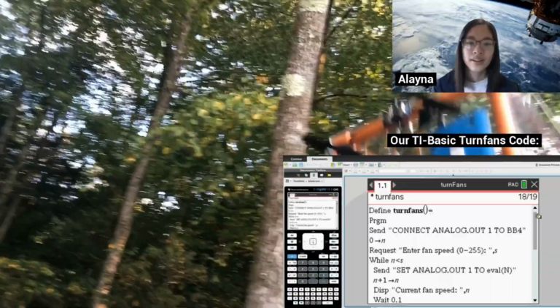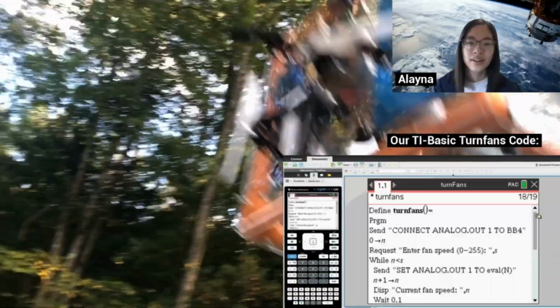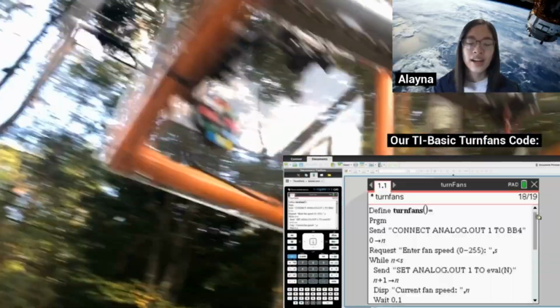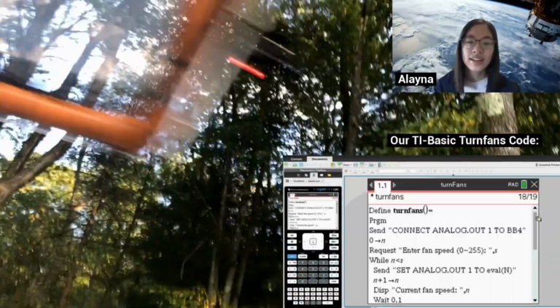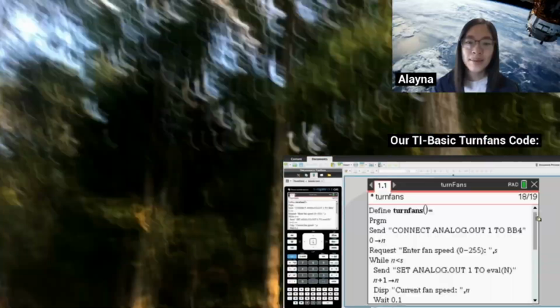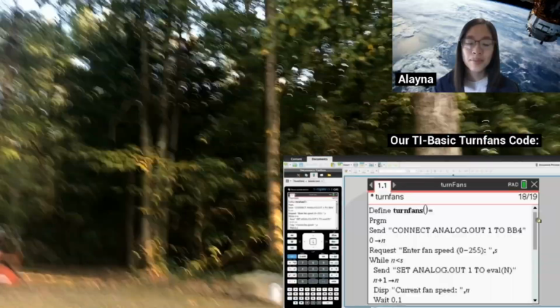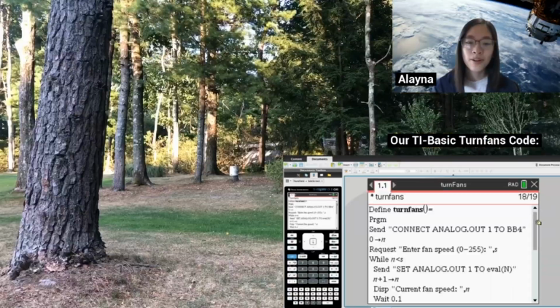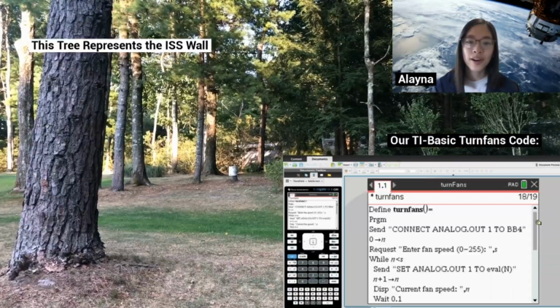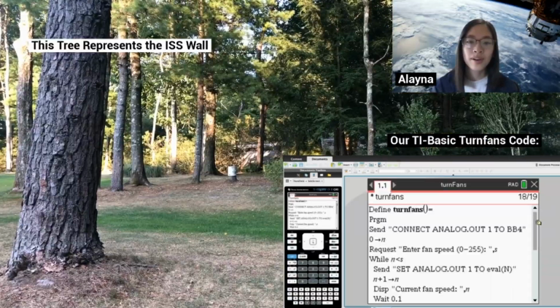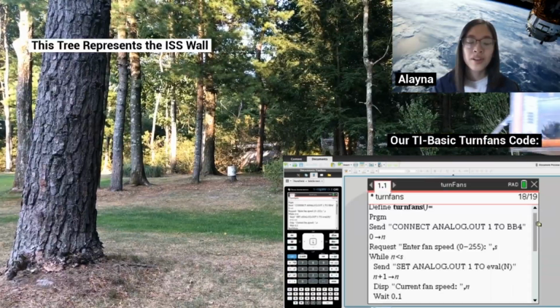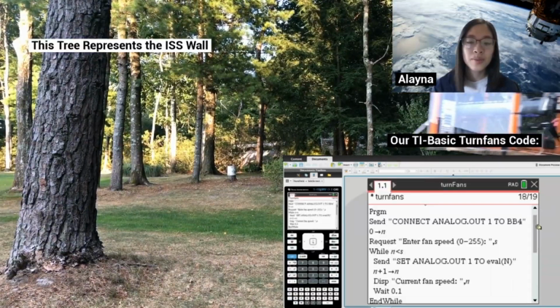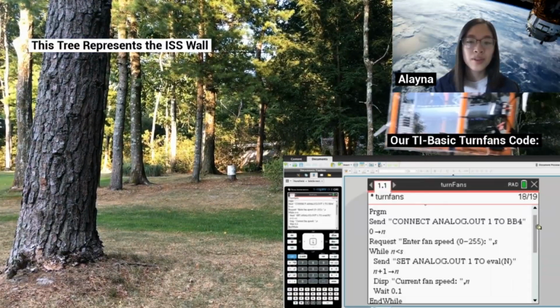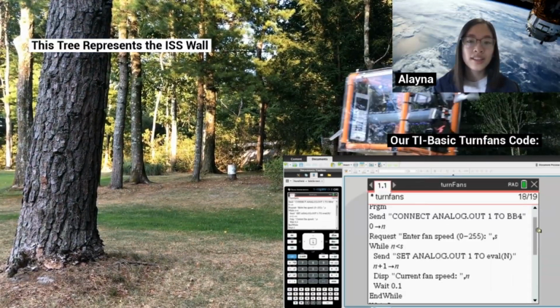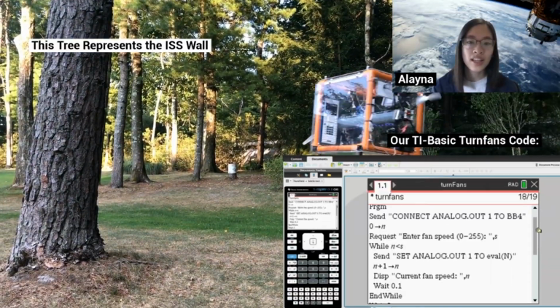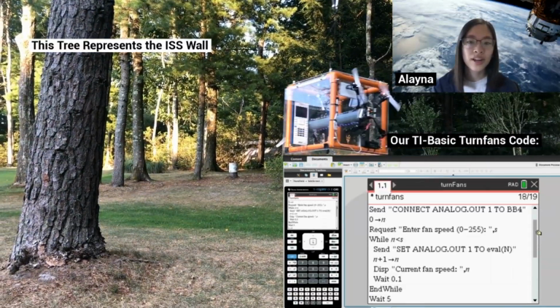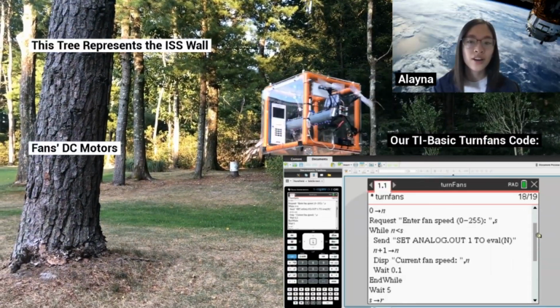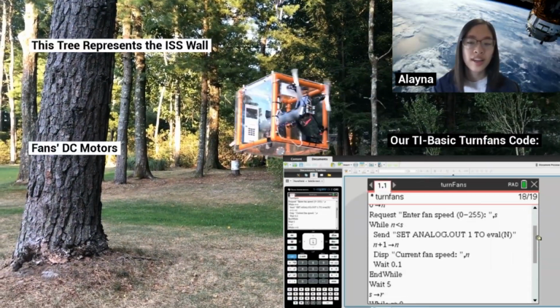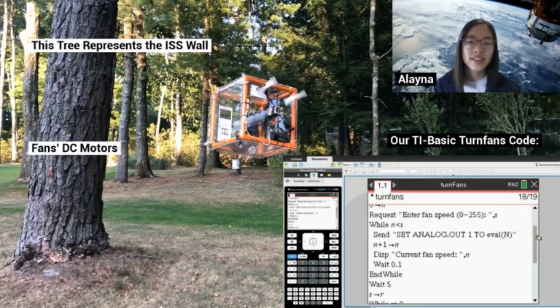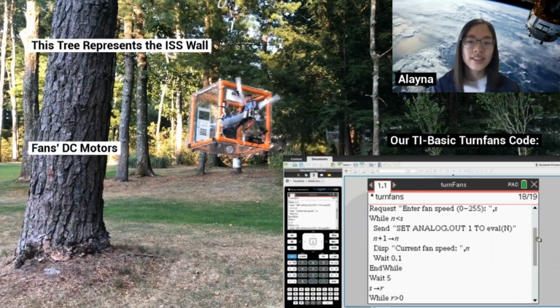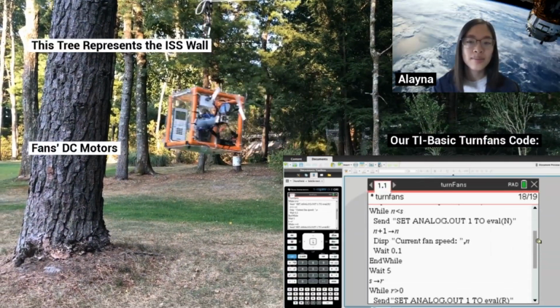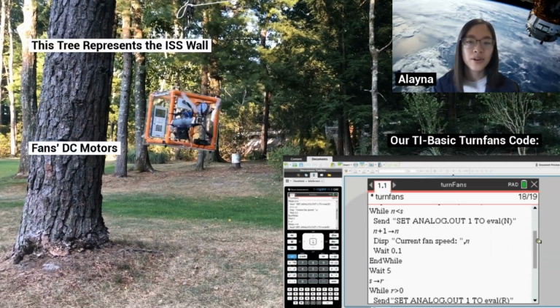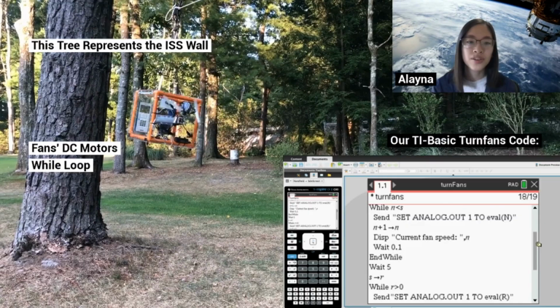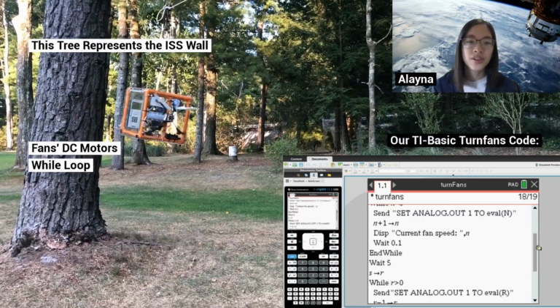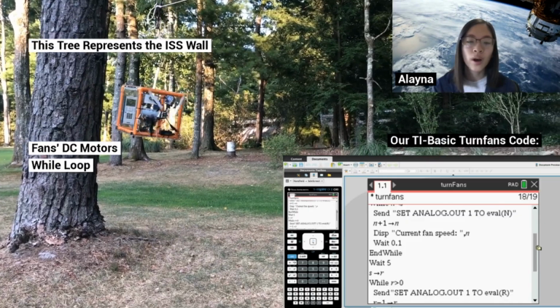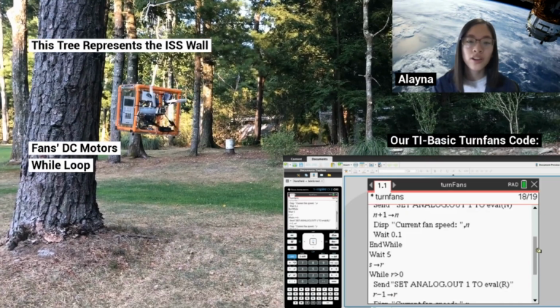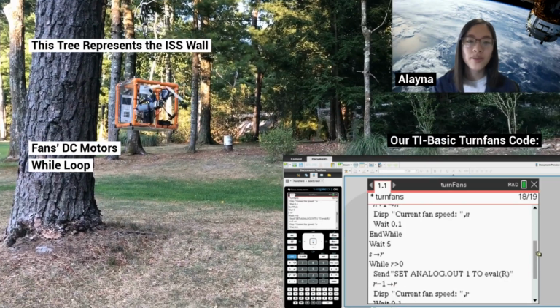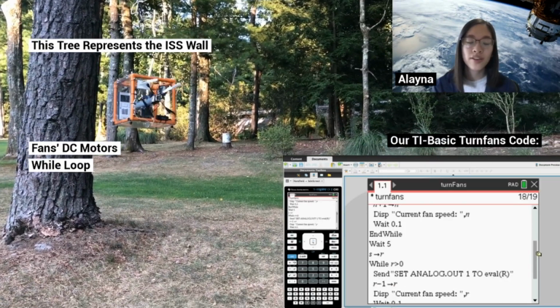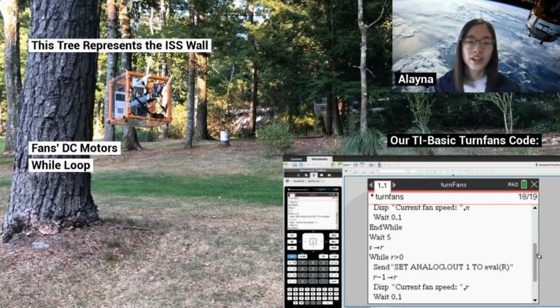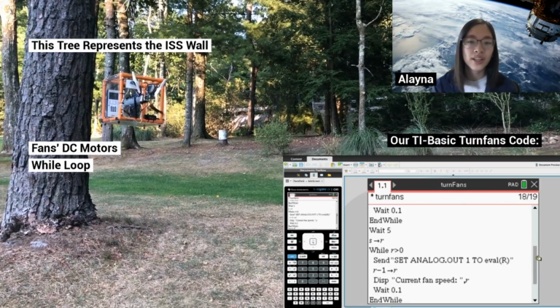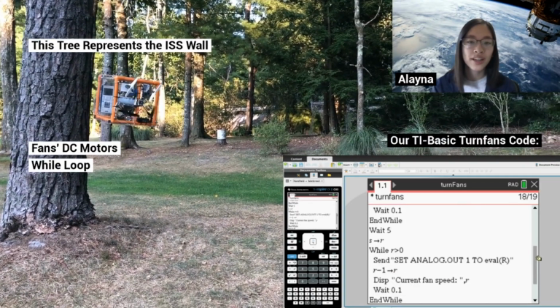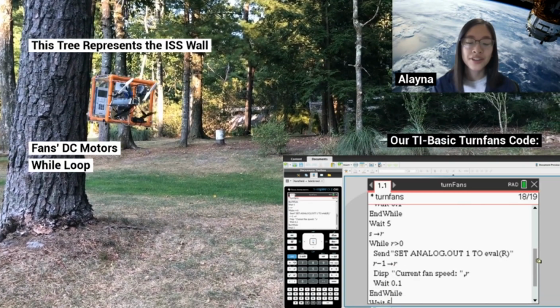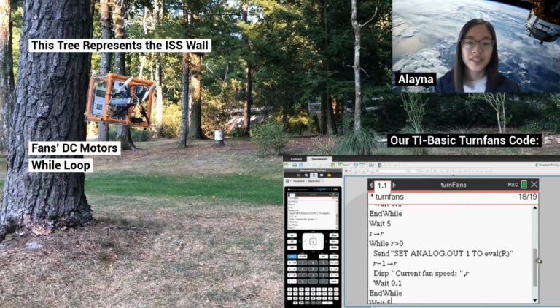In a separate program, we smoothly accelerated our fans' DC motors using a while loop that gradually increased speed.